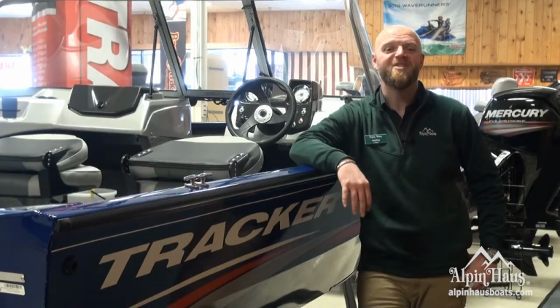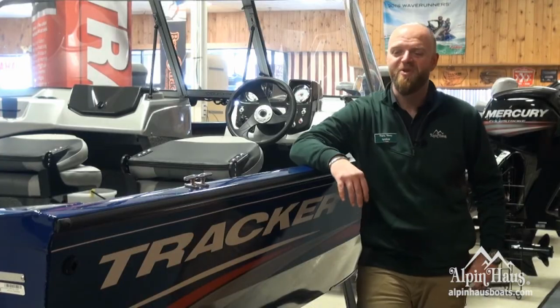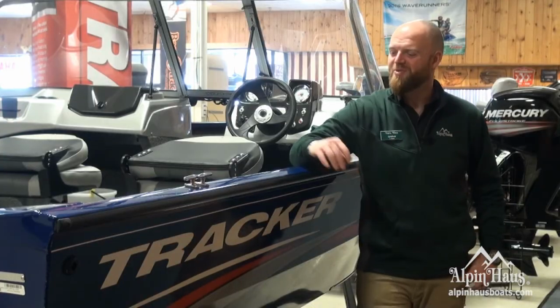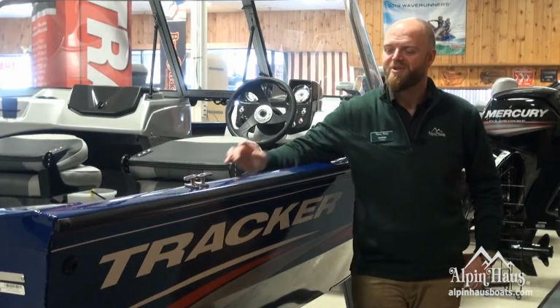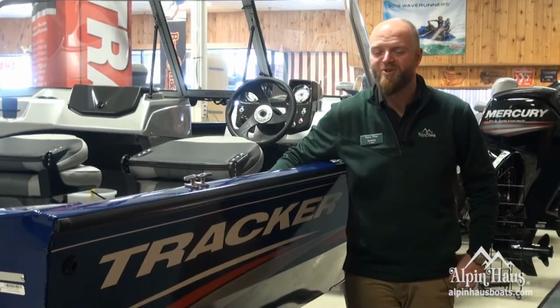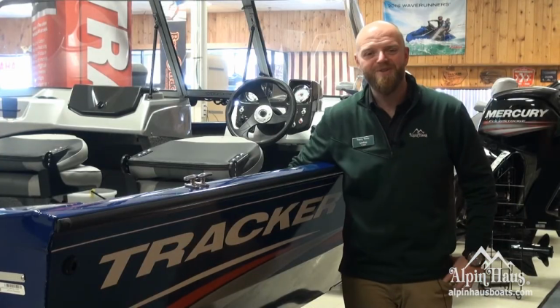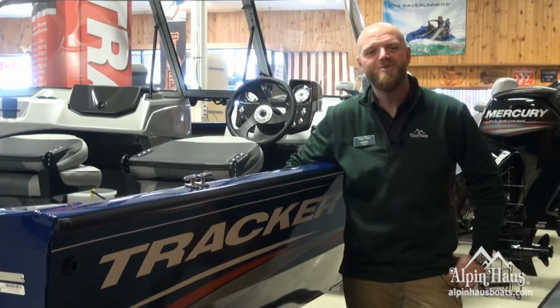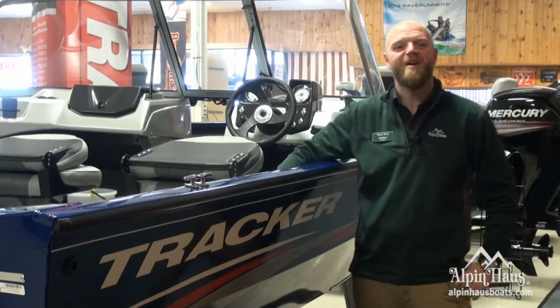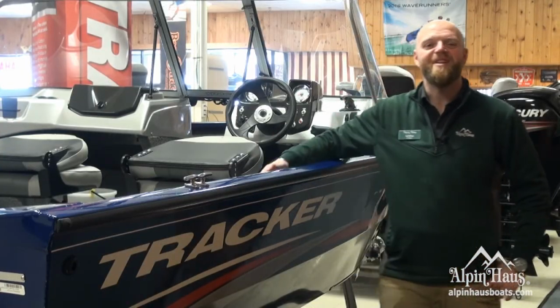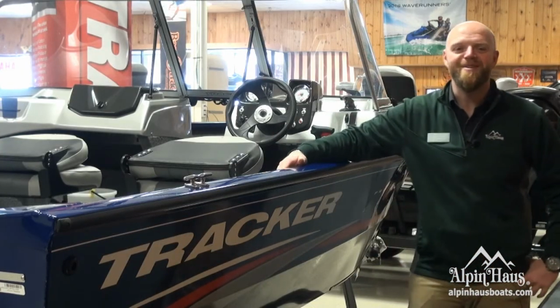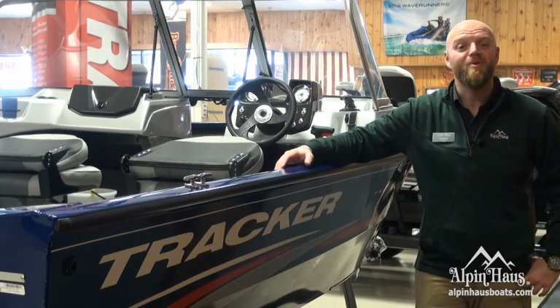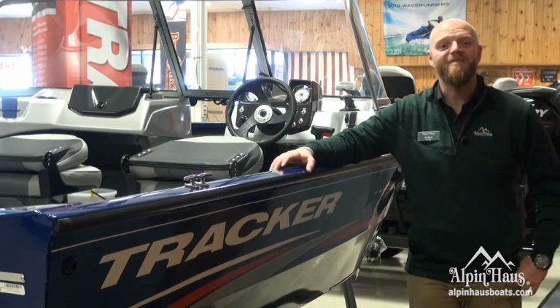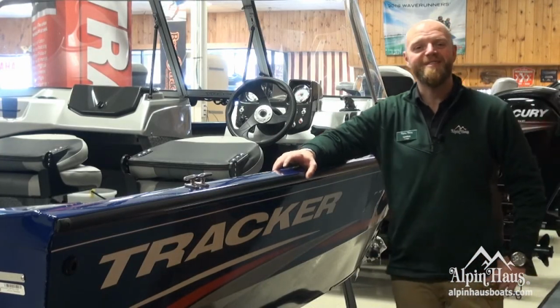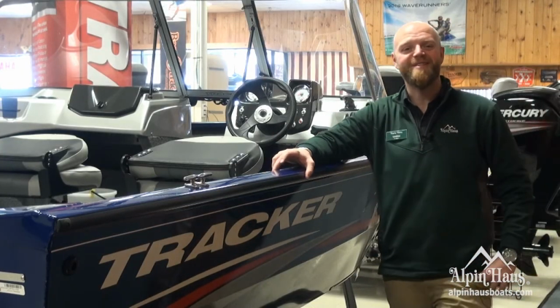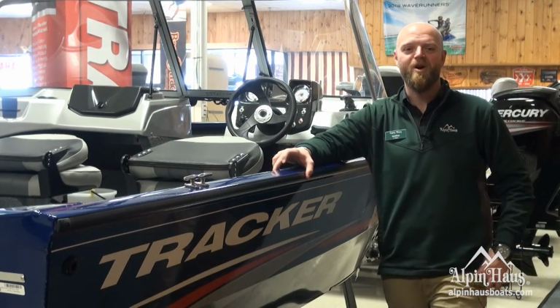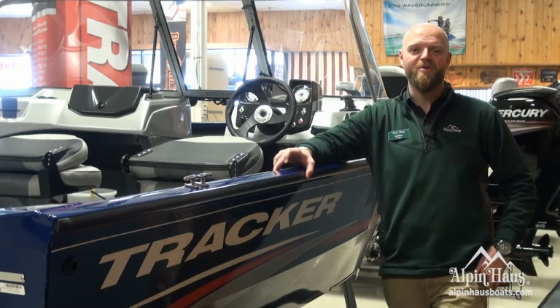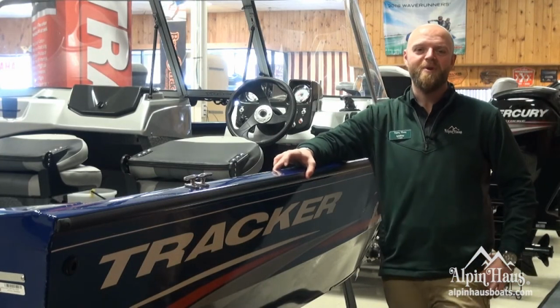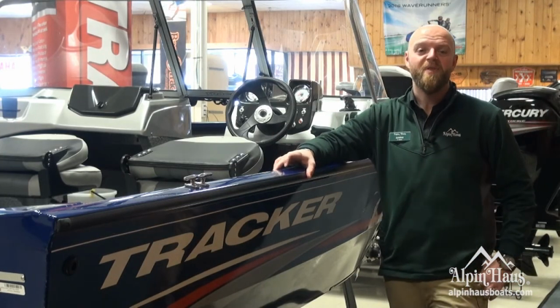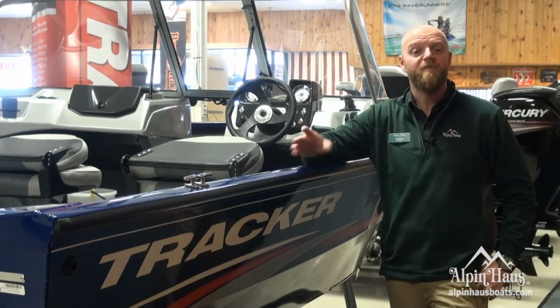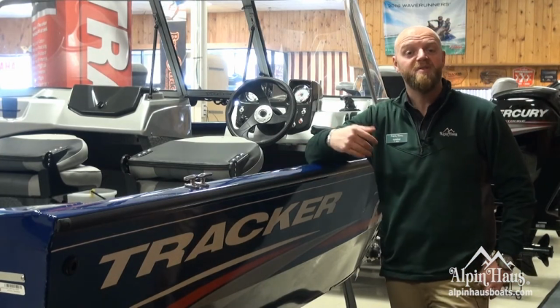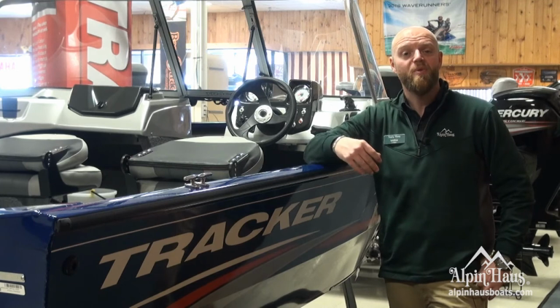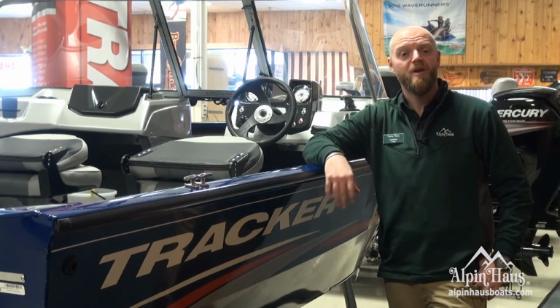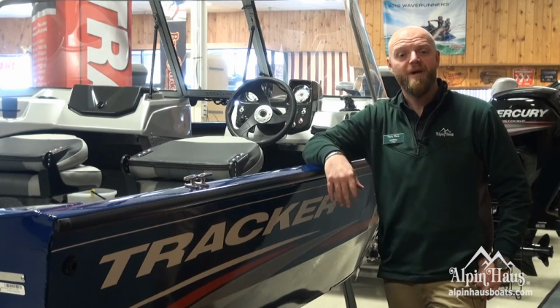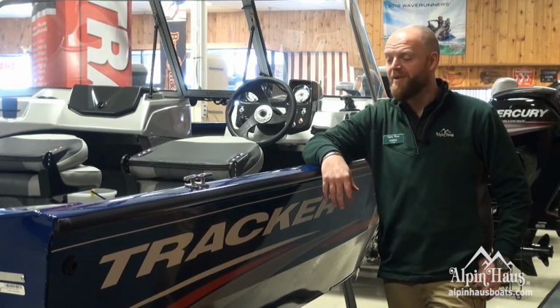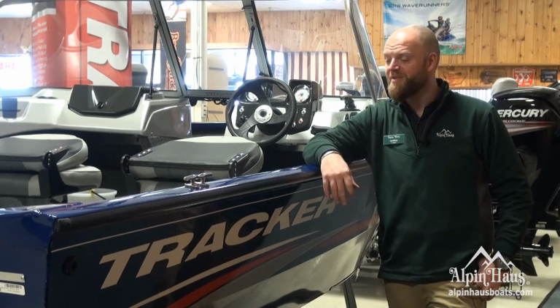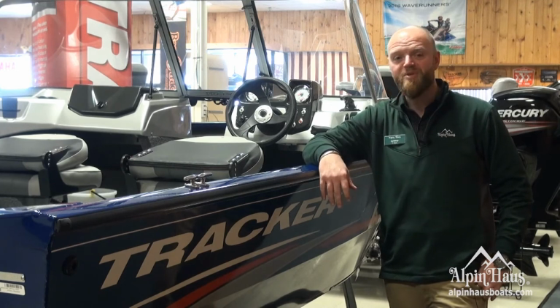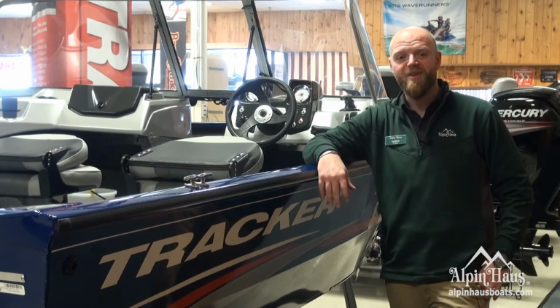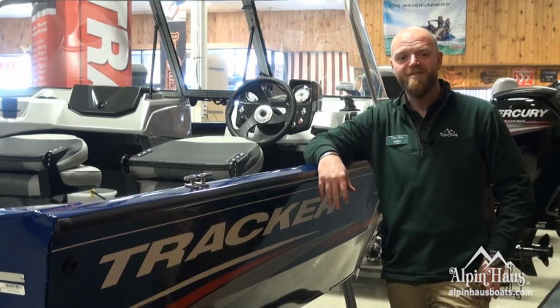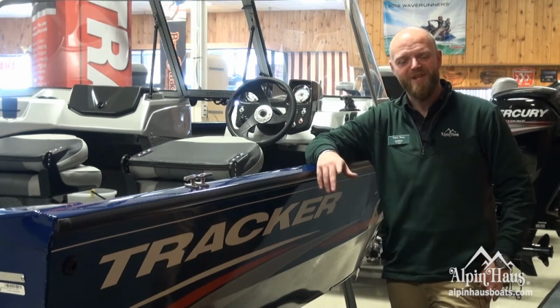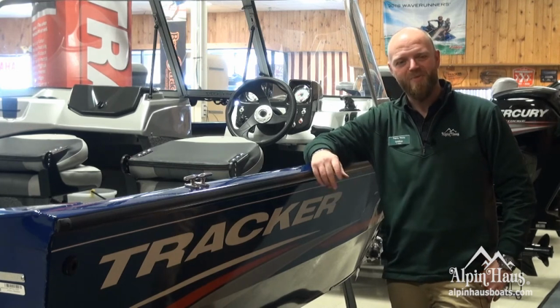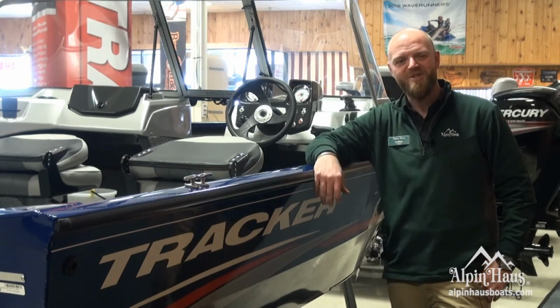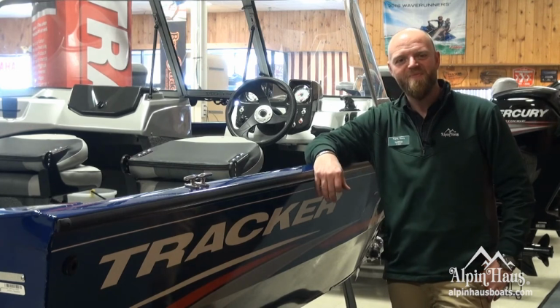Thanks for joining us while we look at Tracker's new 2018 ProGuide V16 walkthrough. If you want to see more, come on down and let us know what you think. Thanks for watching.